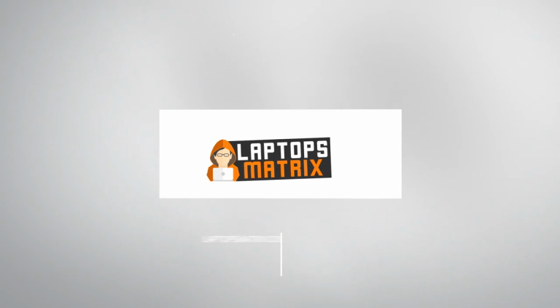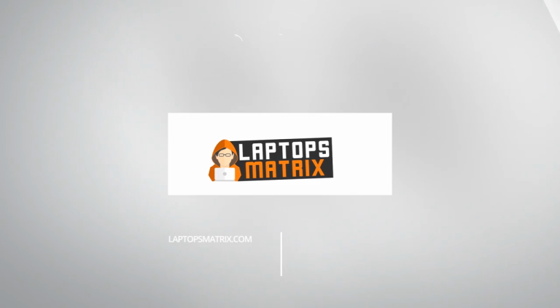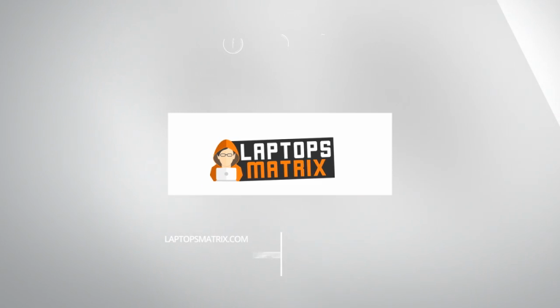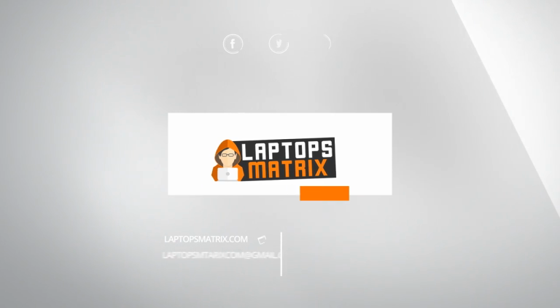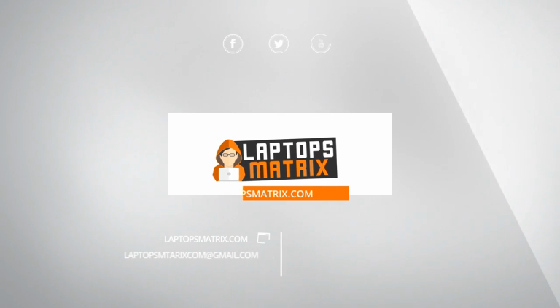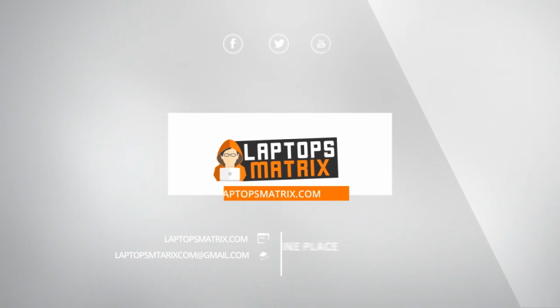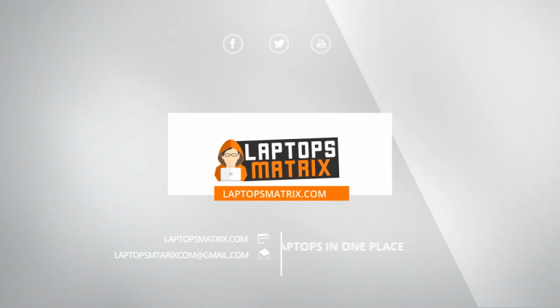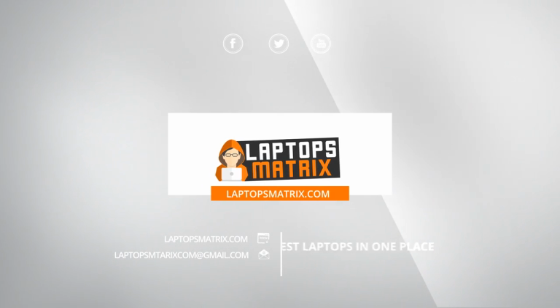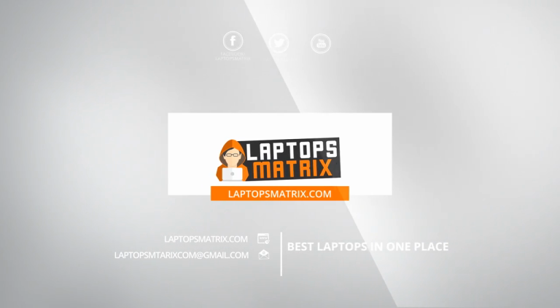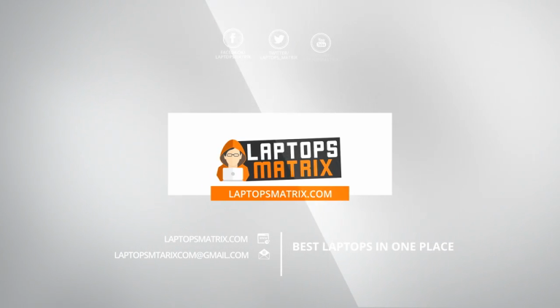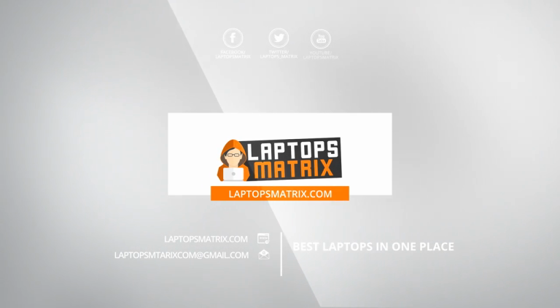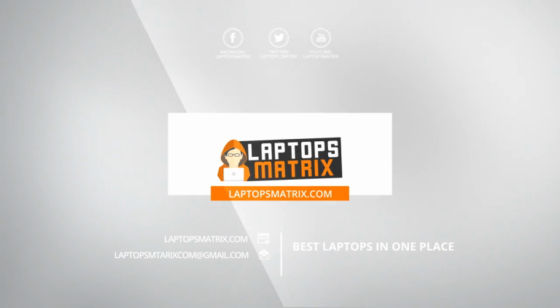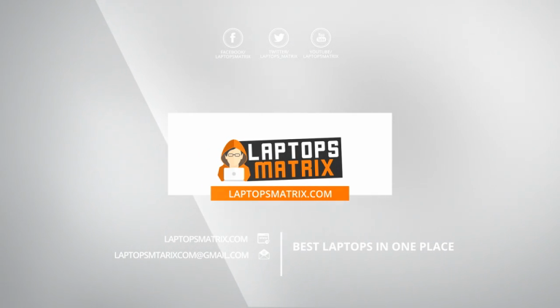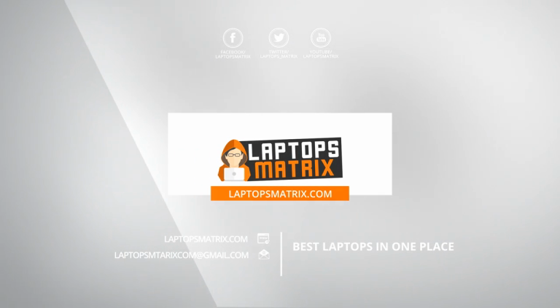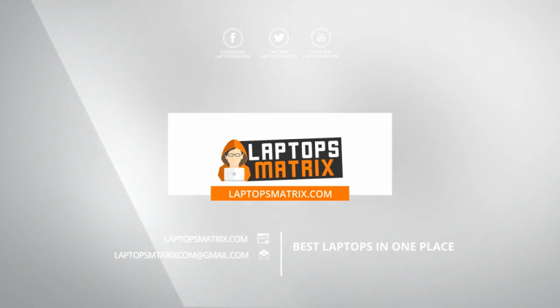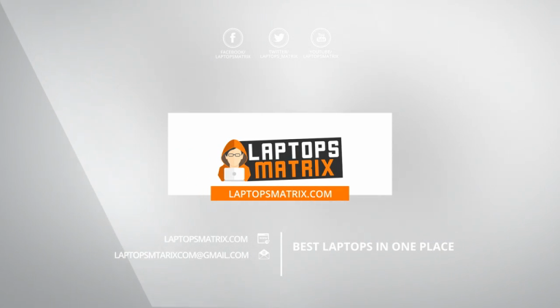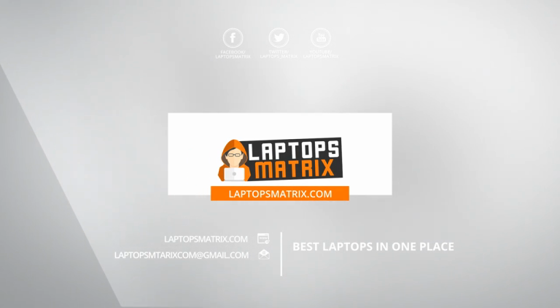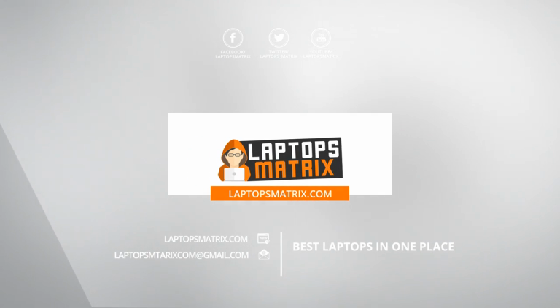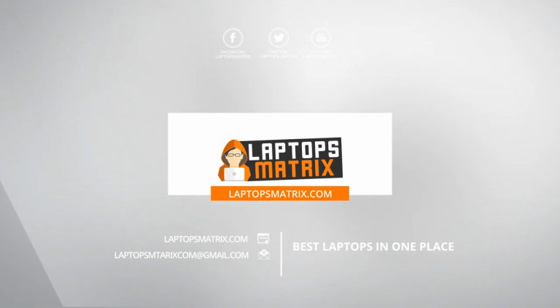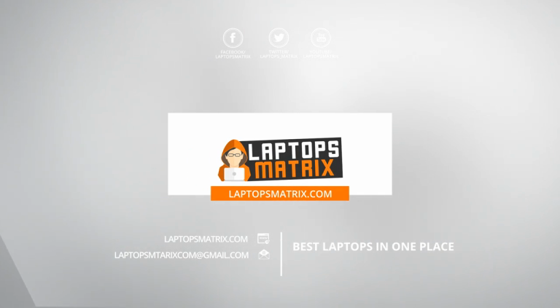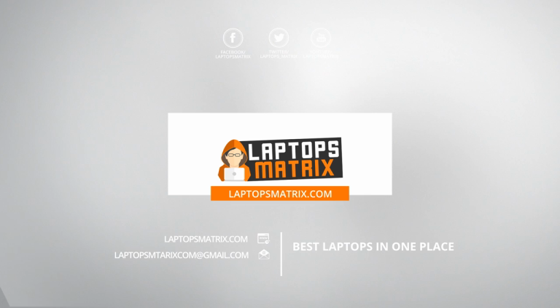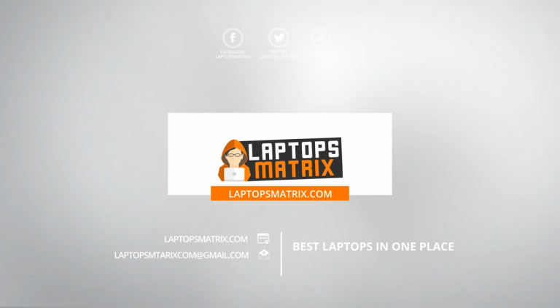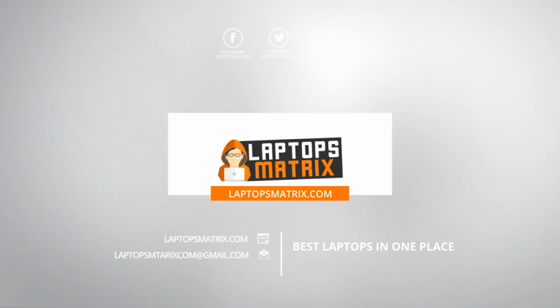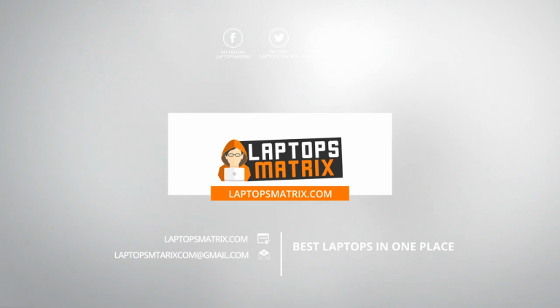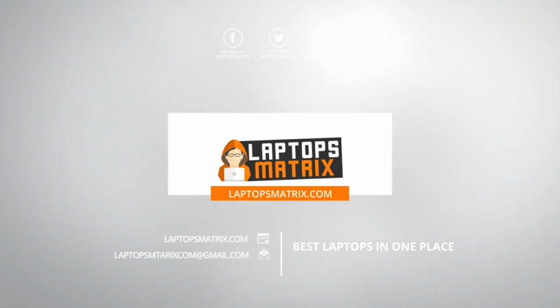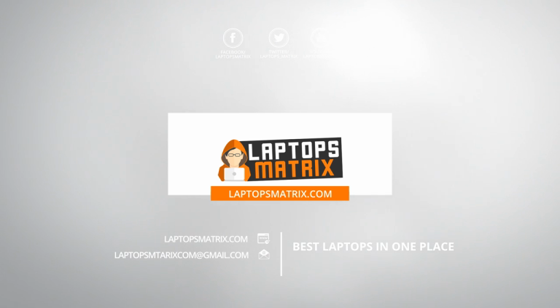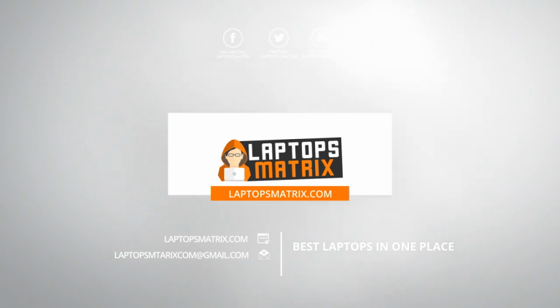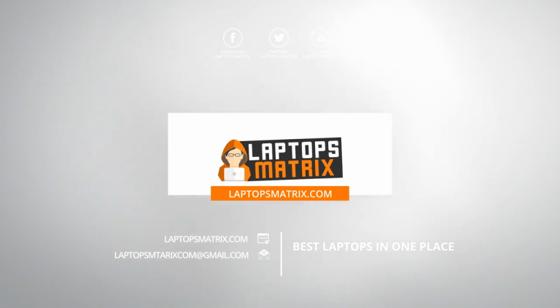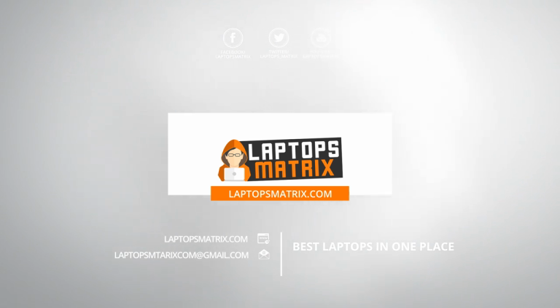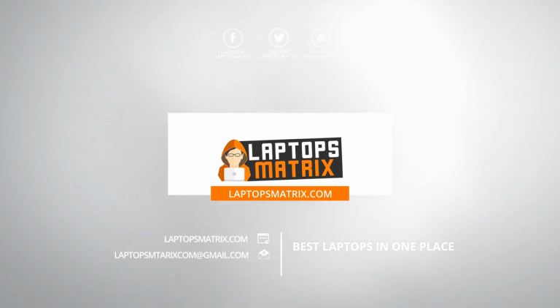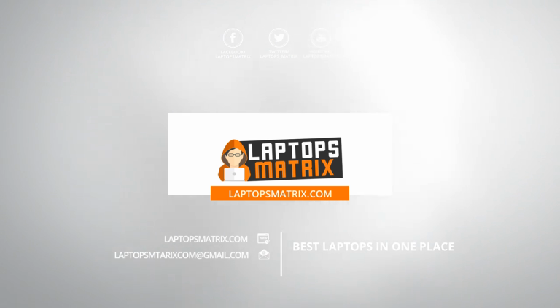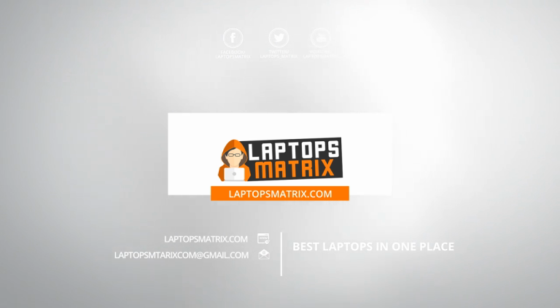So this is it guys, to find out more about the laptop visit LaptopSmallTricks.com.